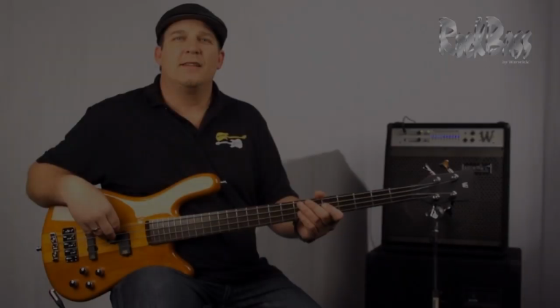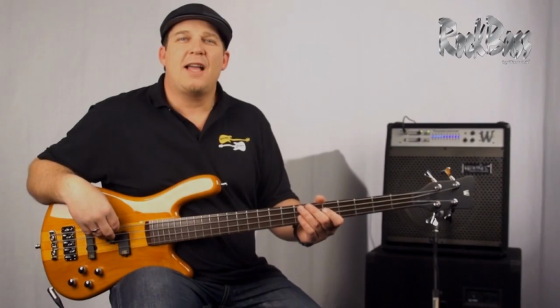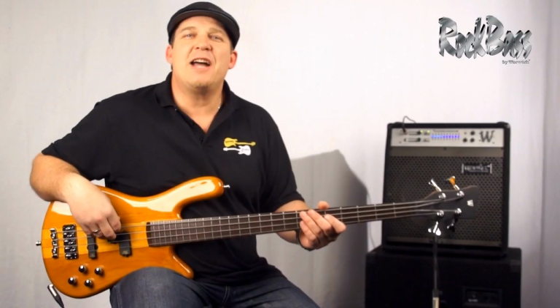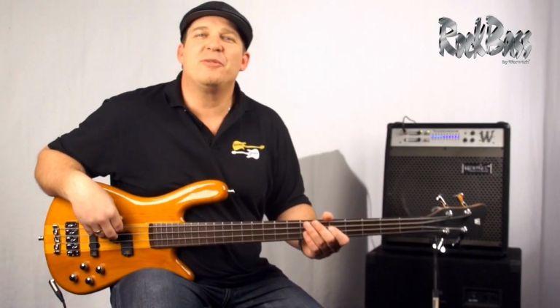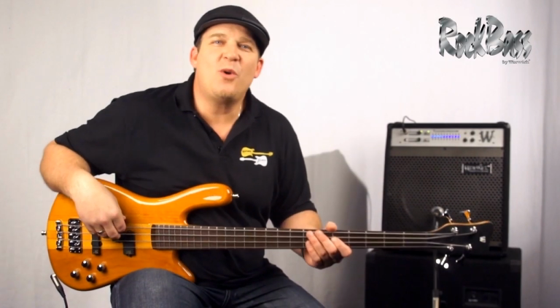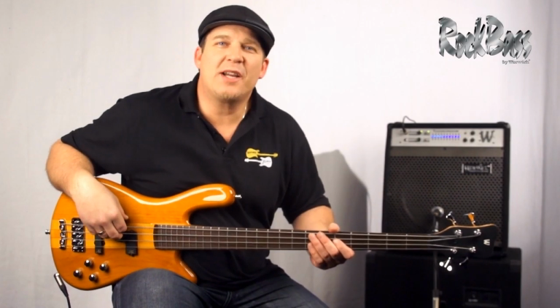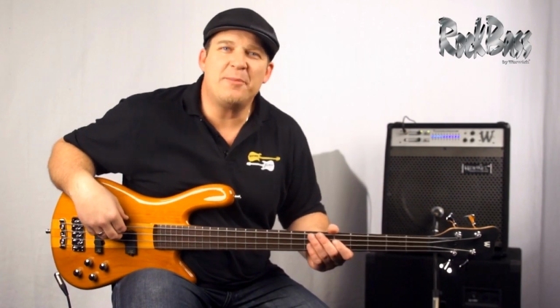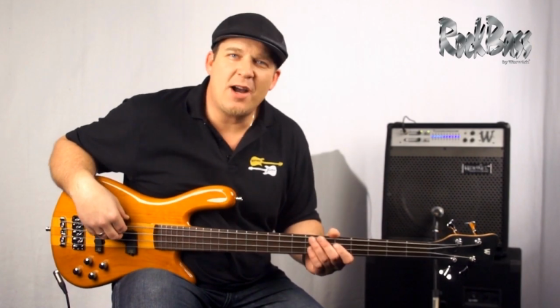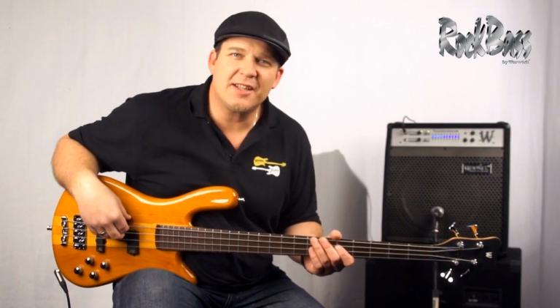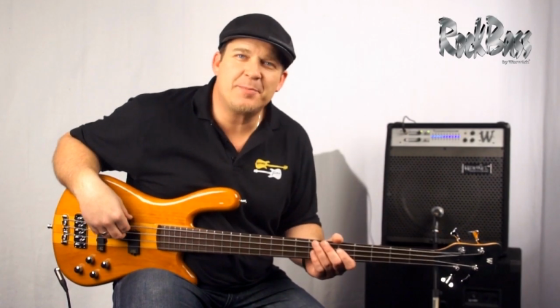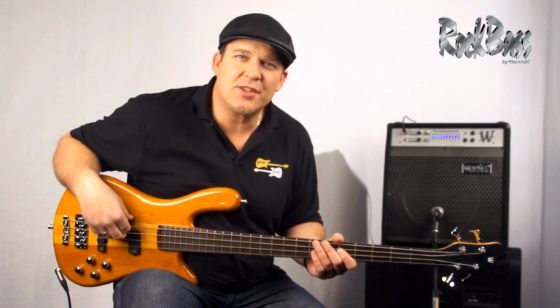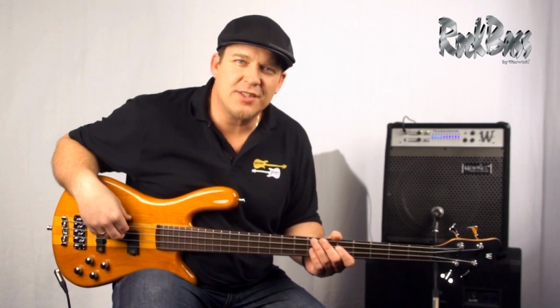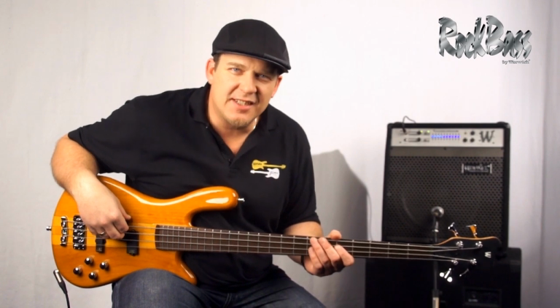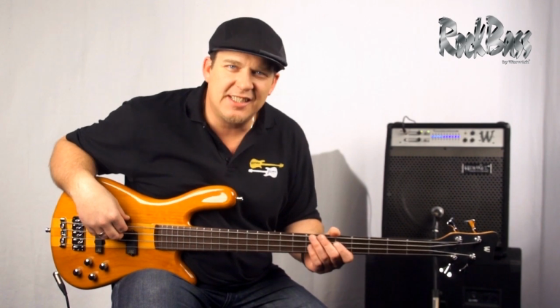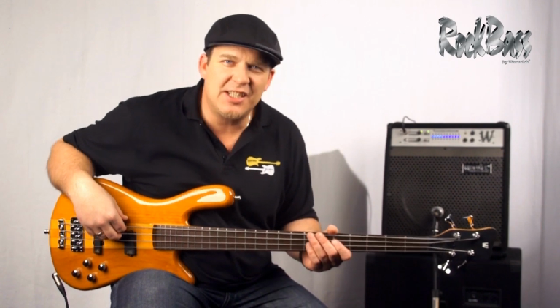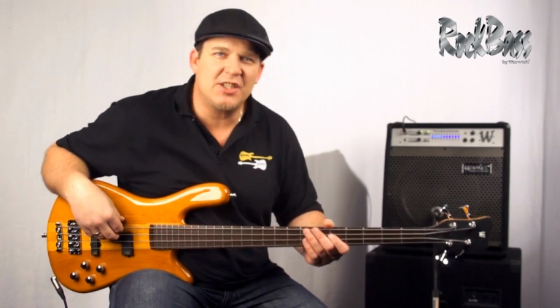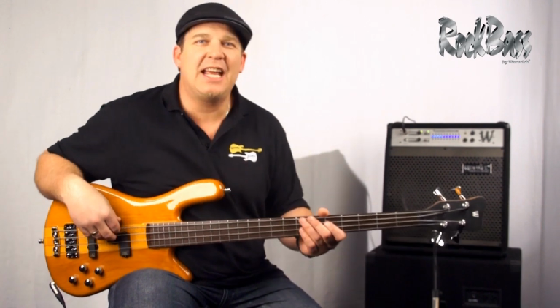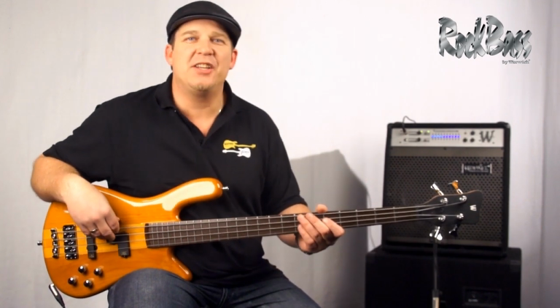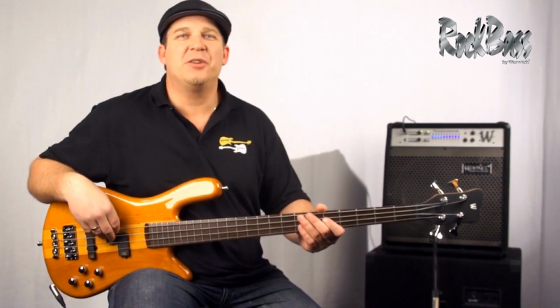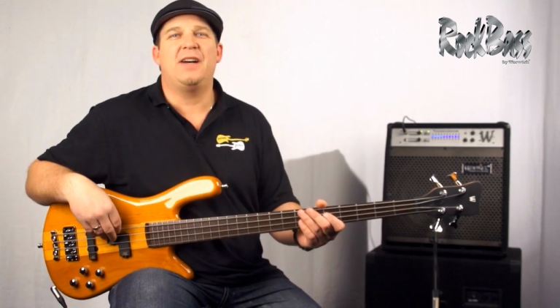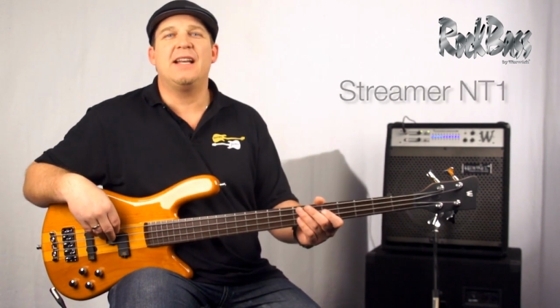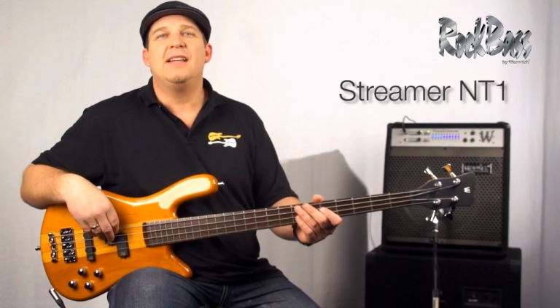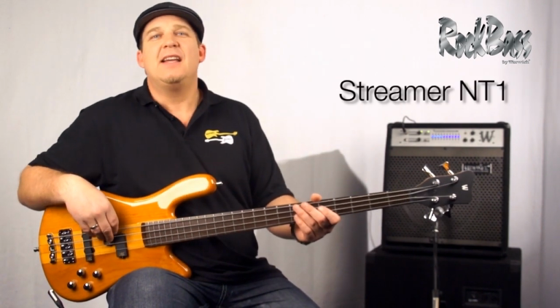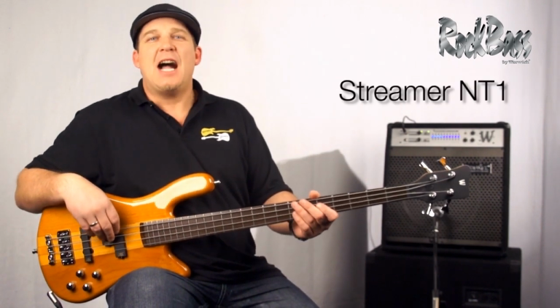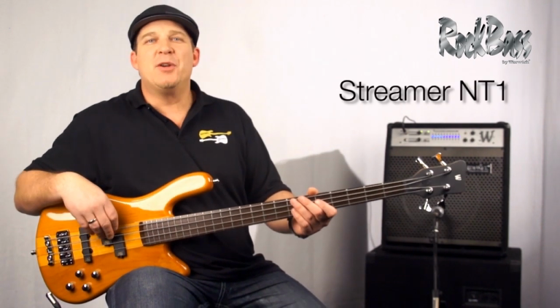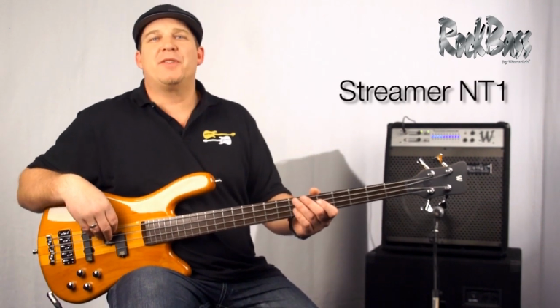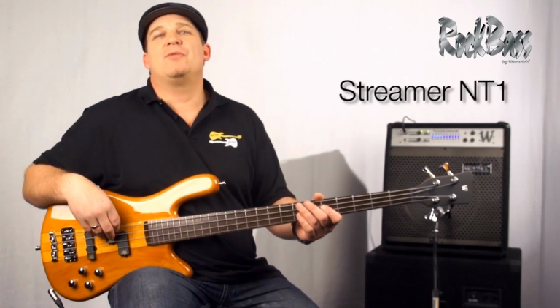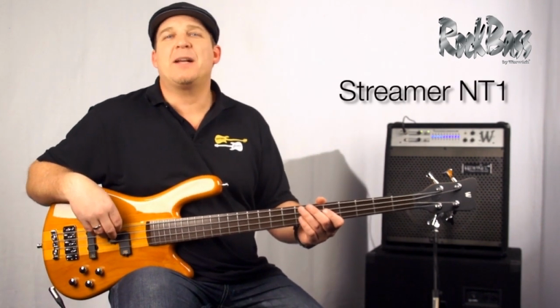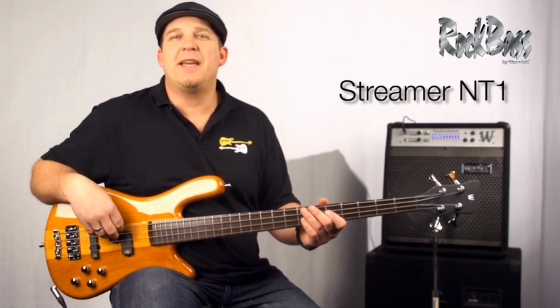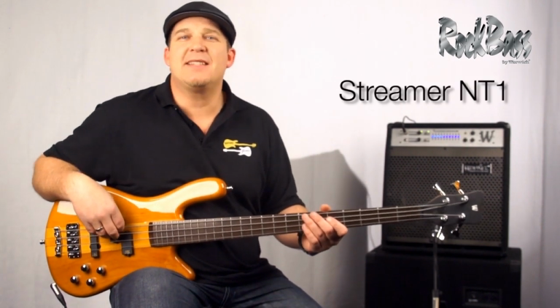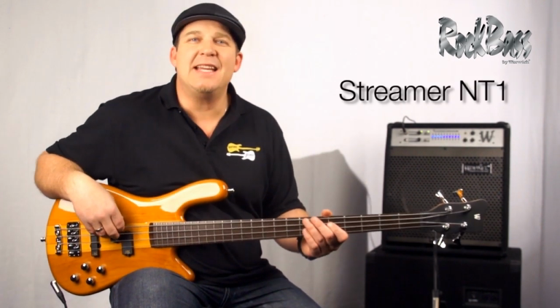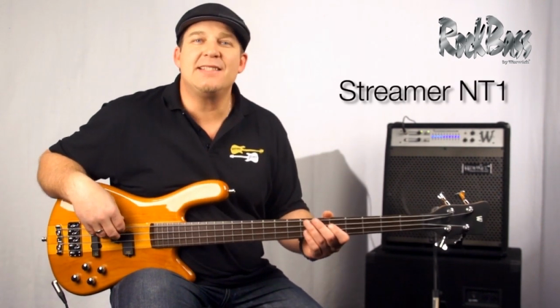Hi from Warwick. I'm product specialist and clinician Andy Irvine. I'm here with the RockBass NT1.